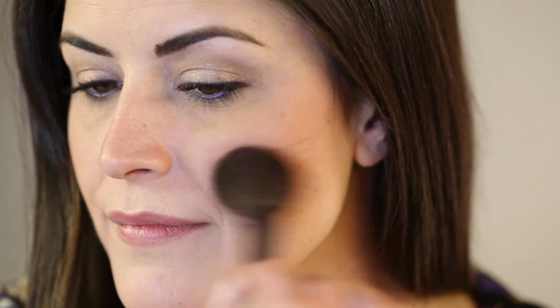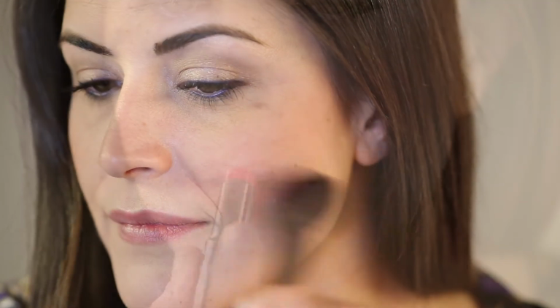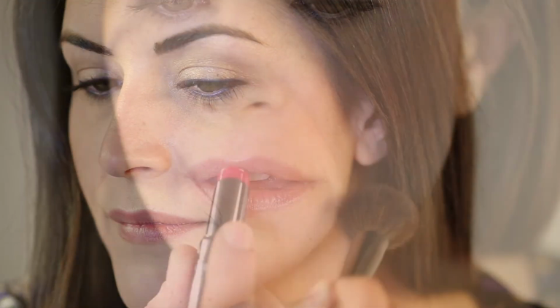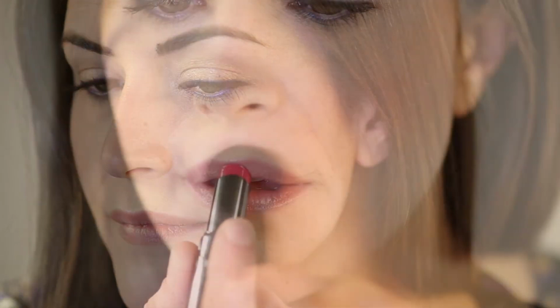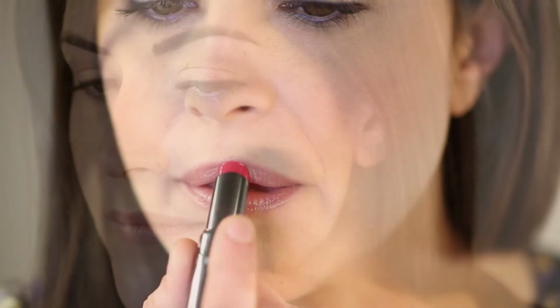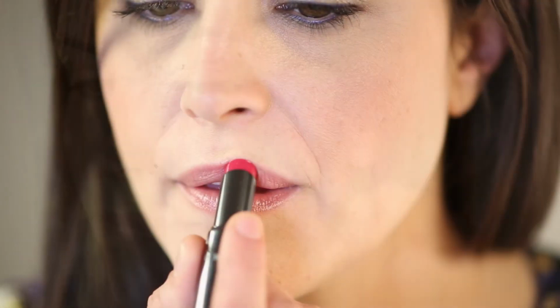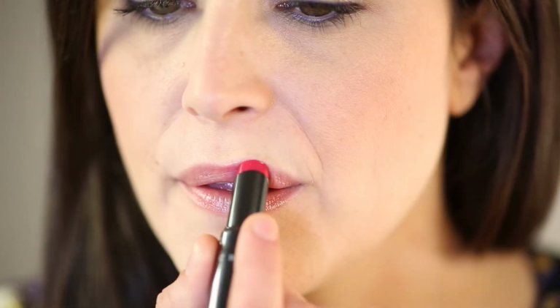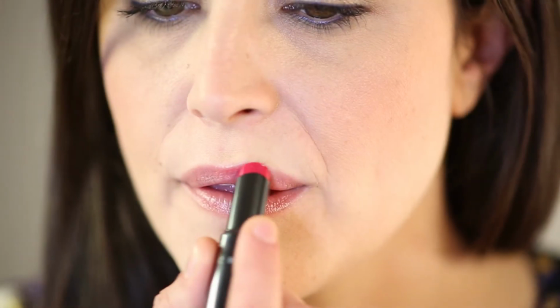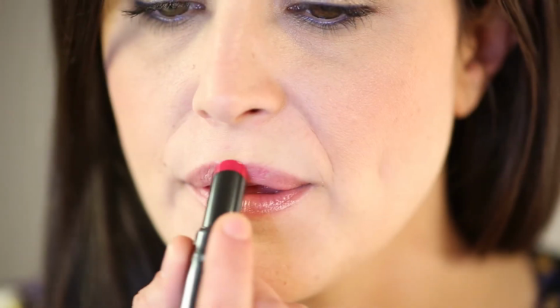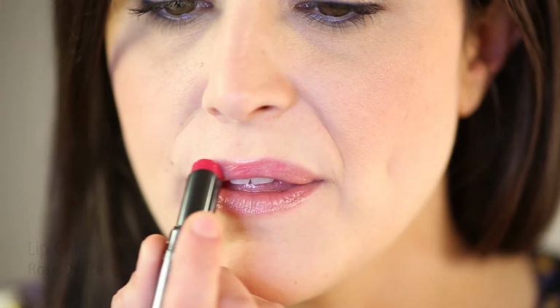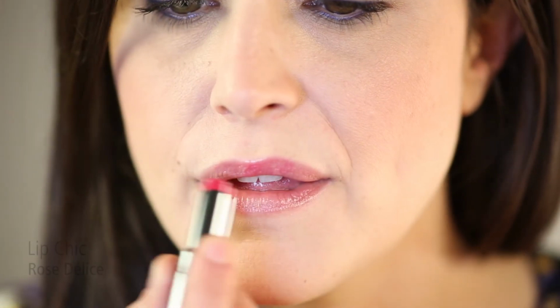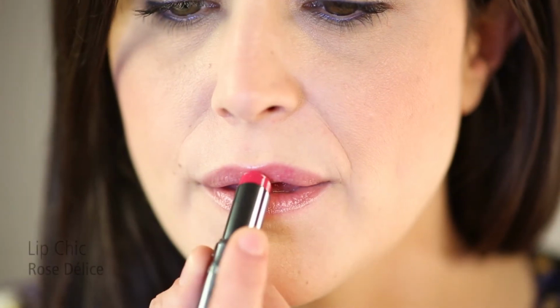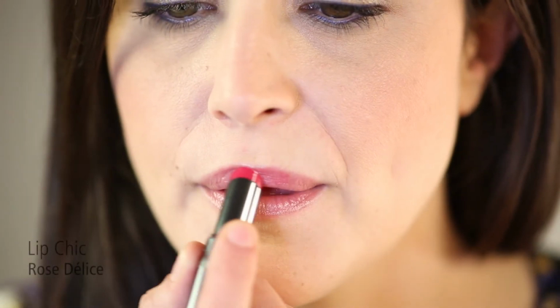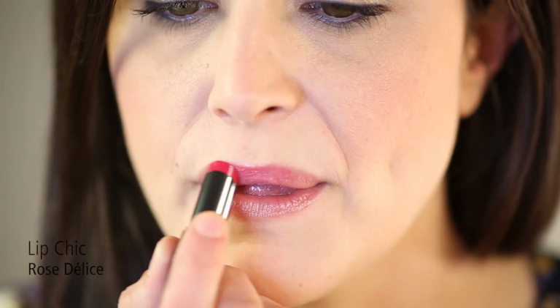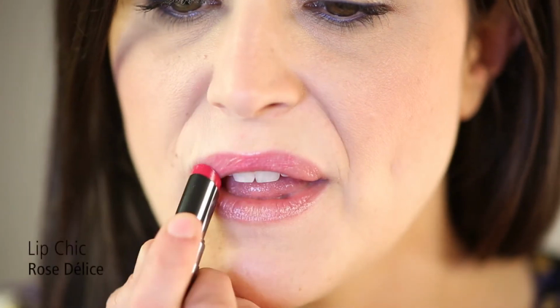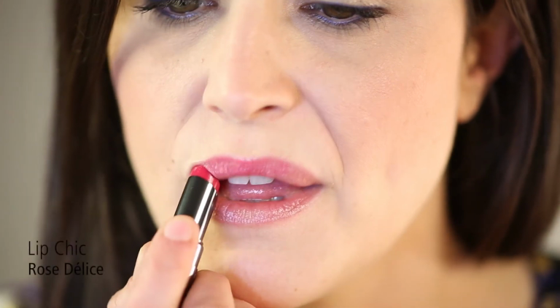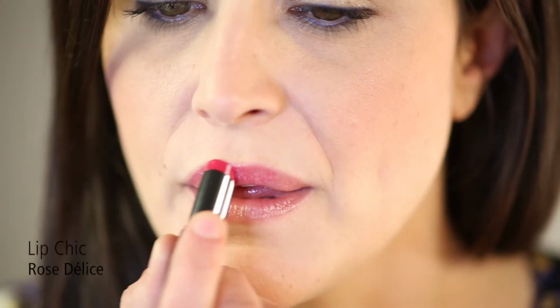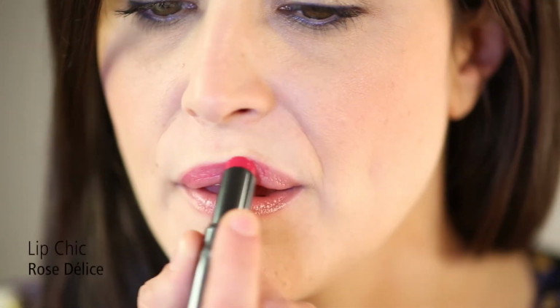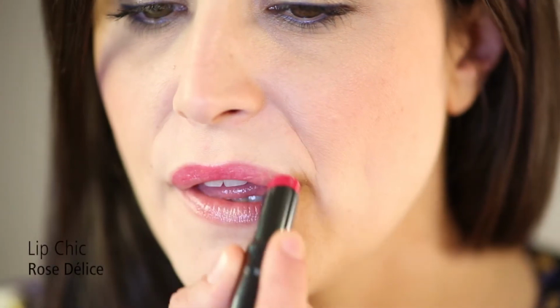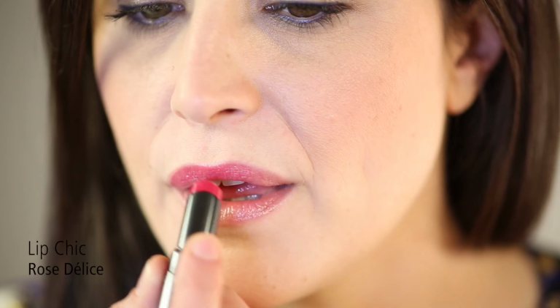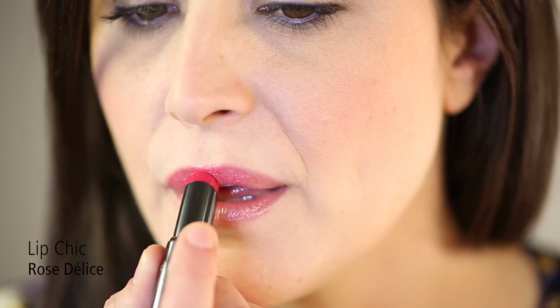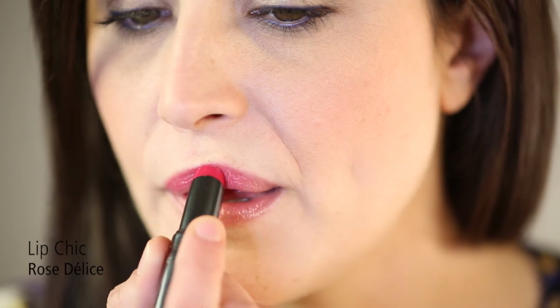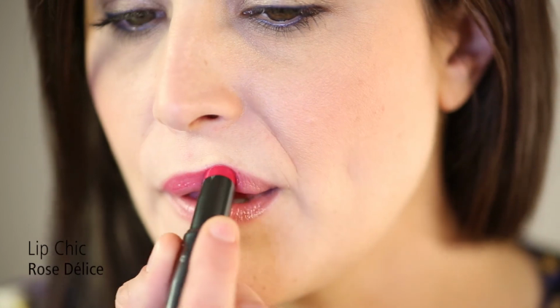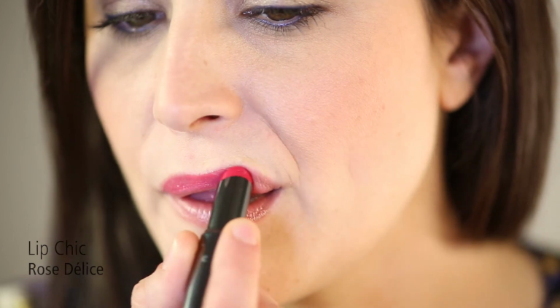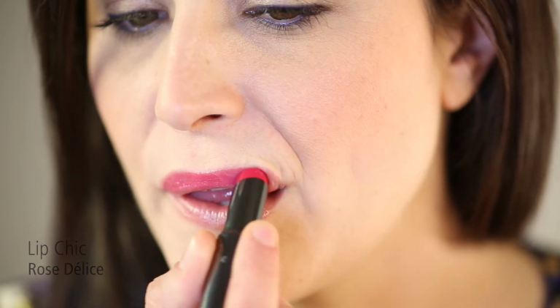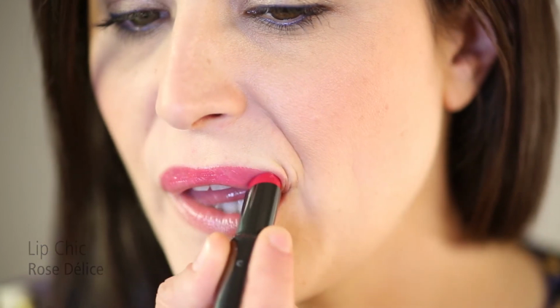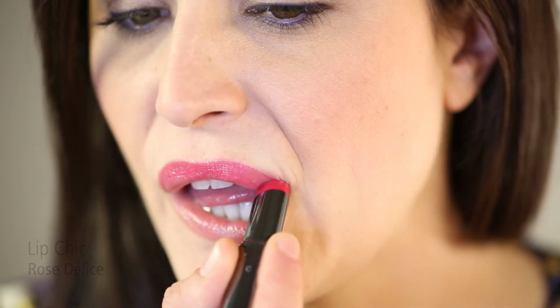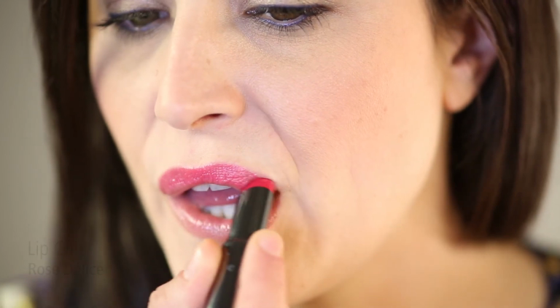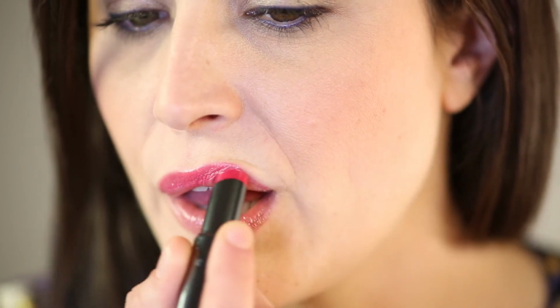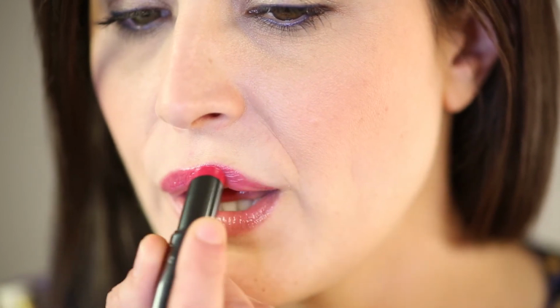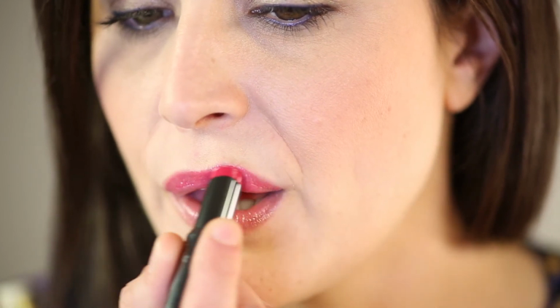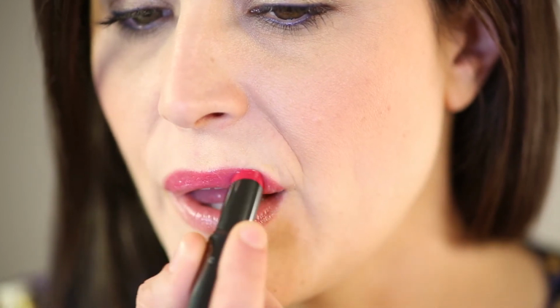For the lips, apply Rose Delise Lip Chic and Framboise Luminous Gloss for added shine.